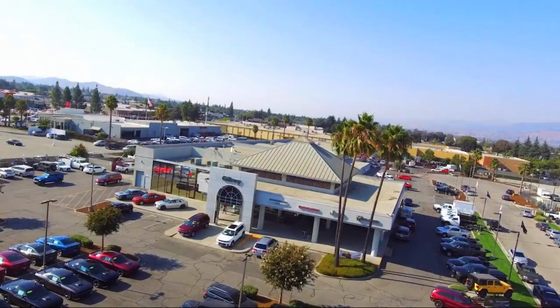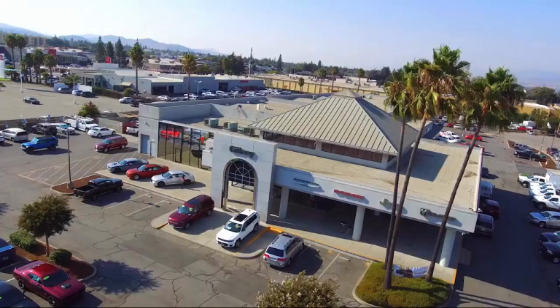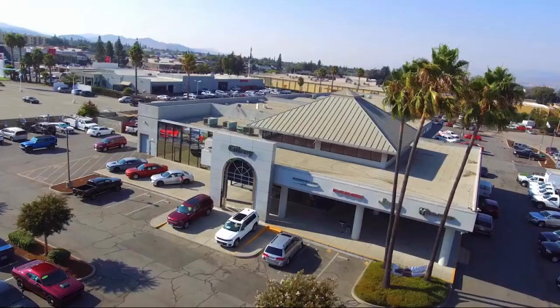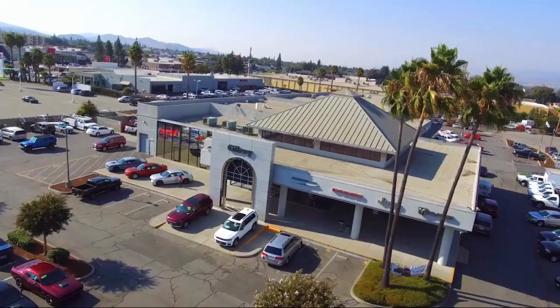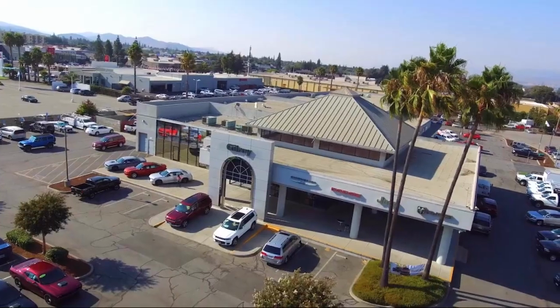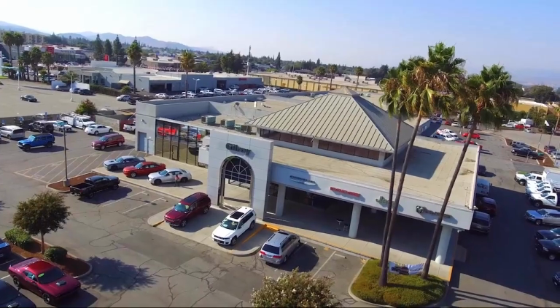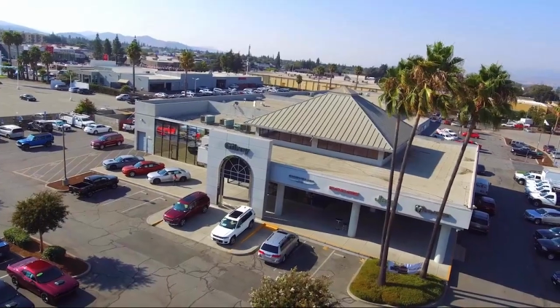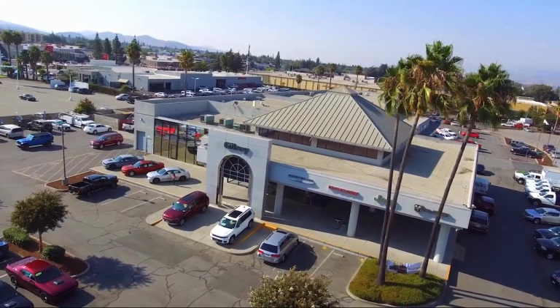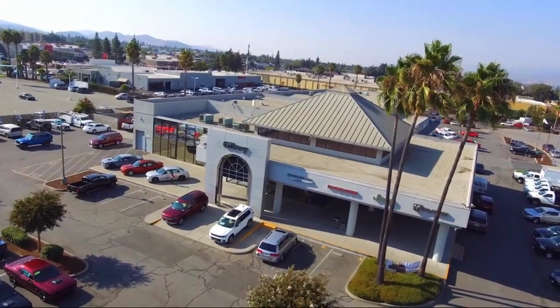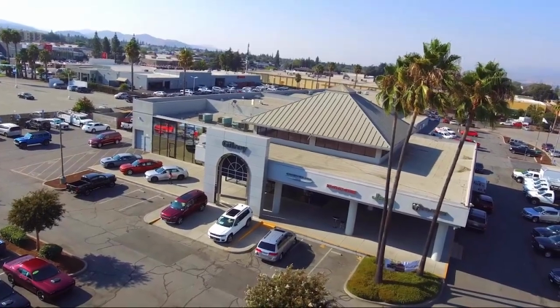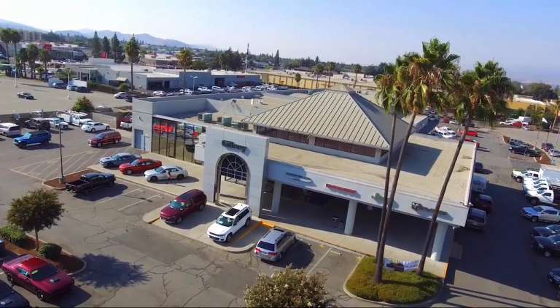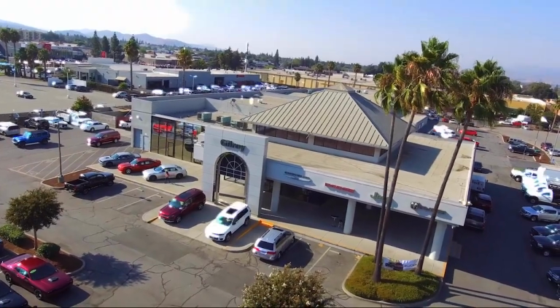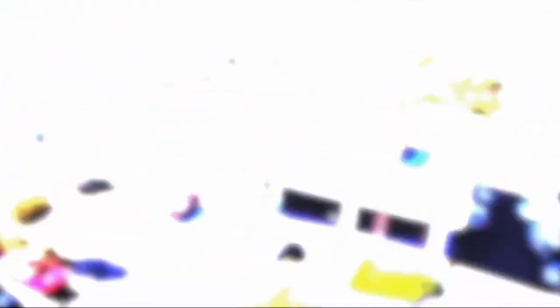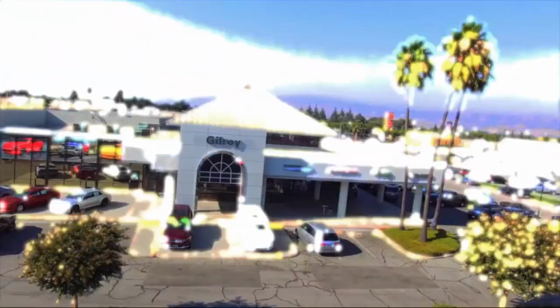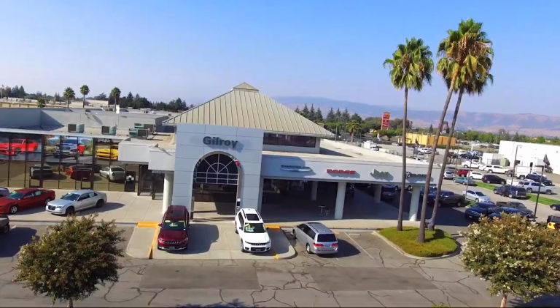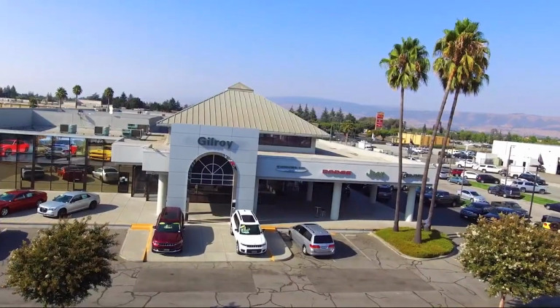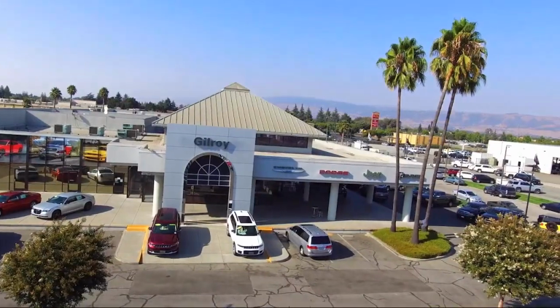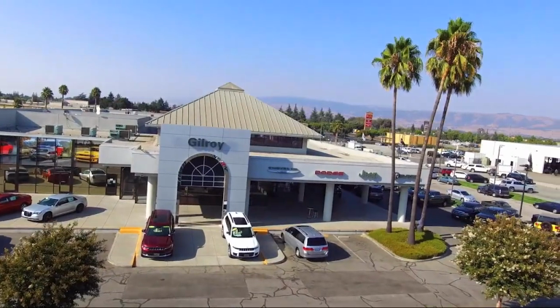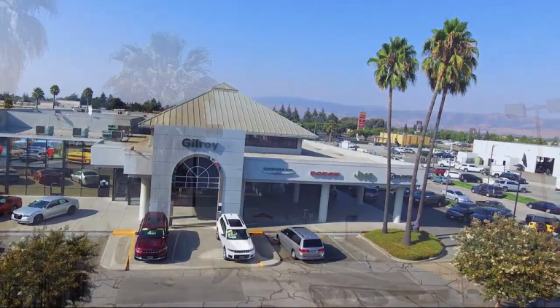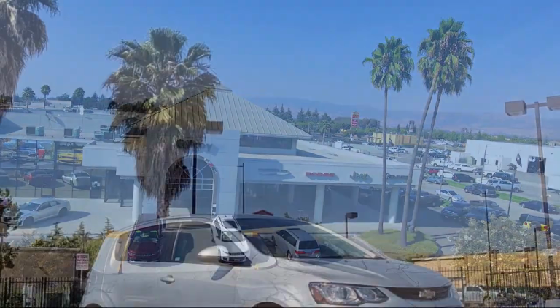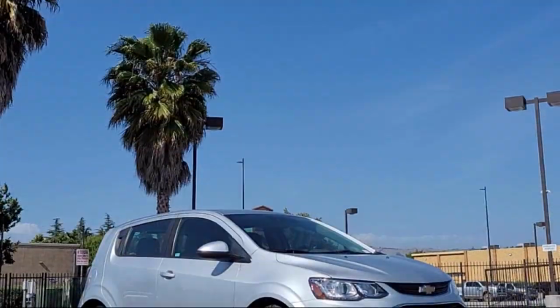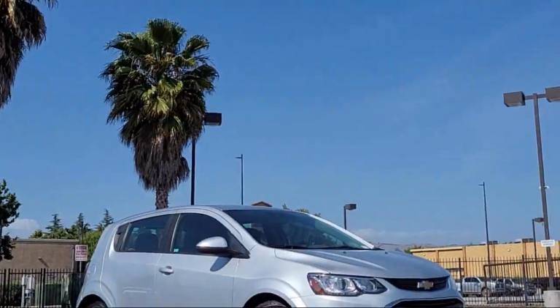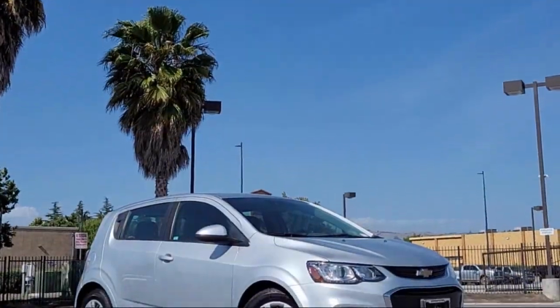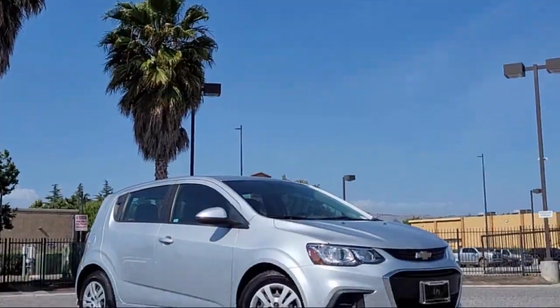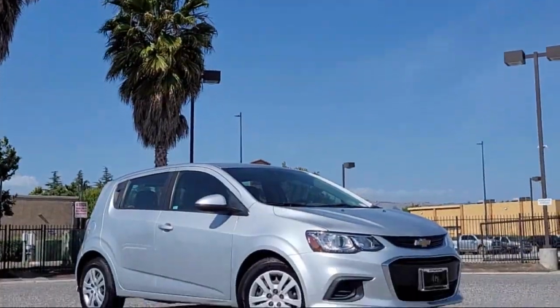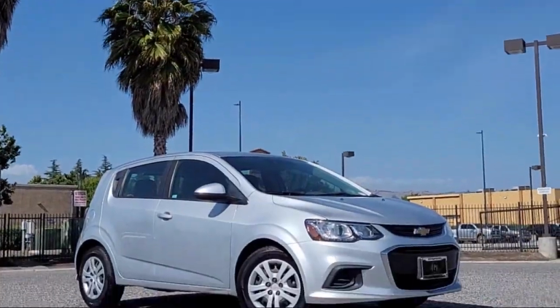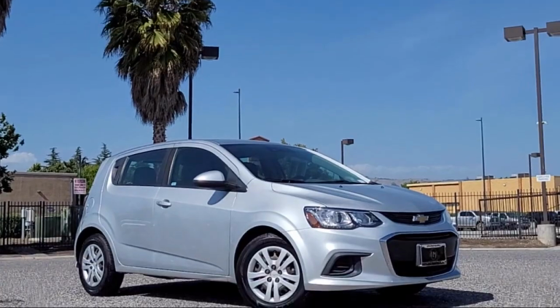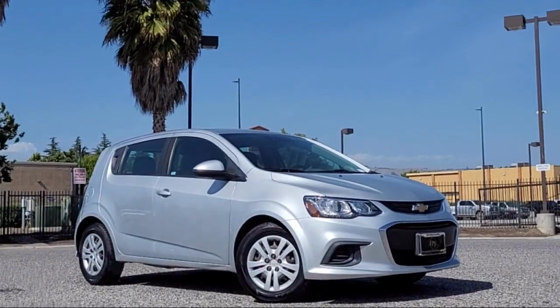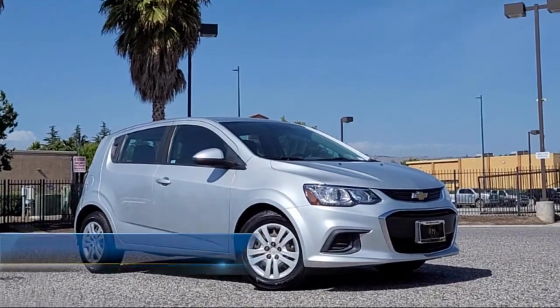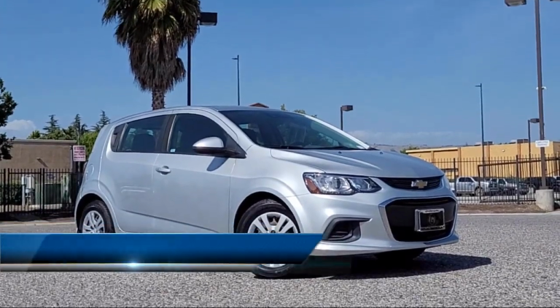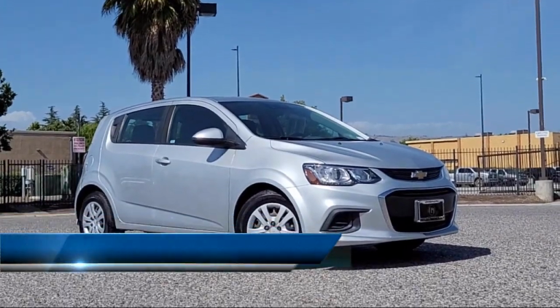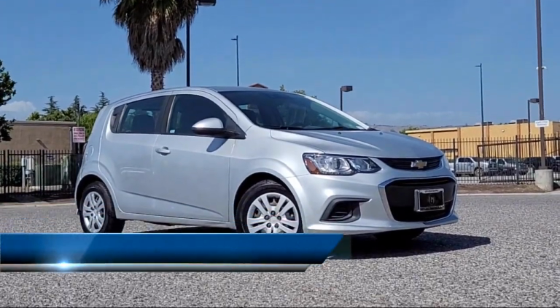Welcome to Gilroy Chrysler Dodge Jeep Ram, and here's a look at another one of our great vehicles for sale.